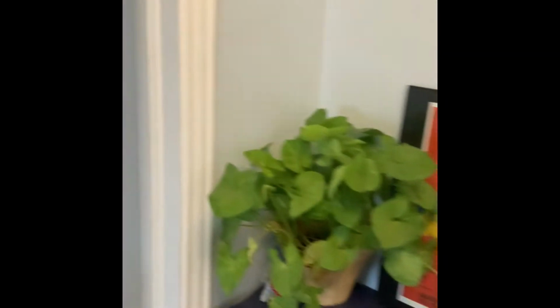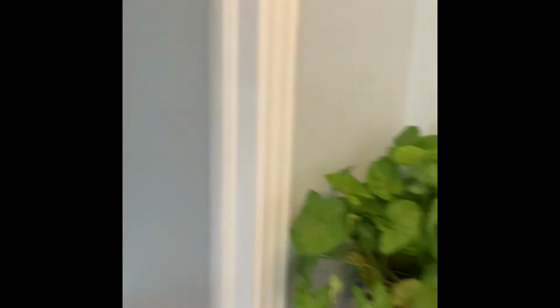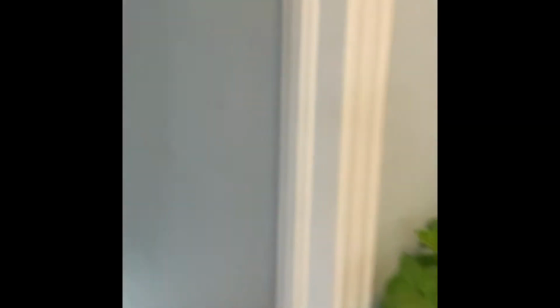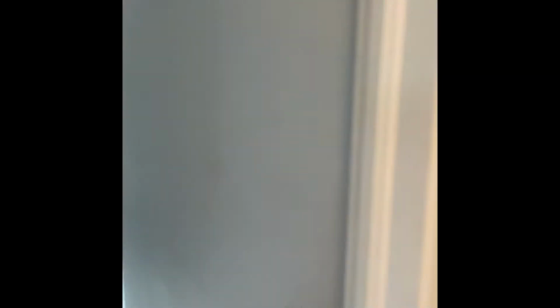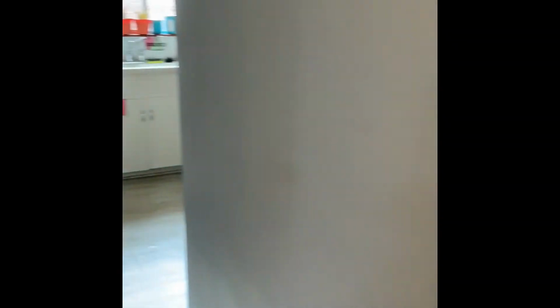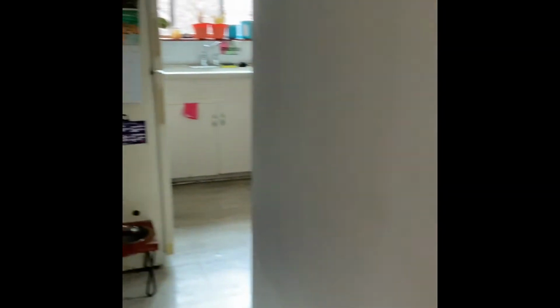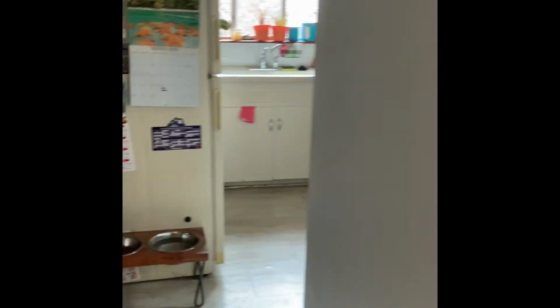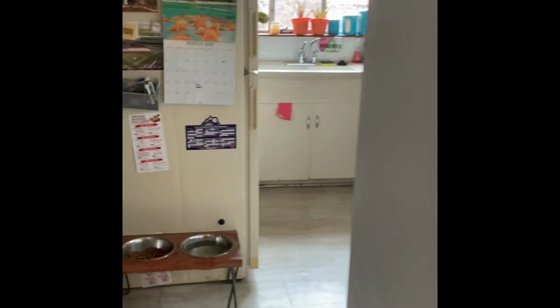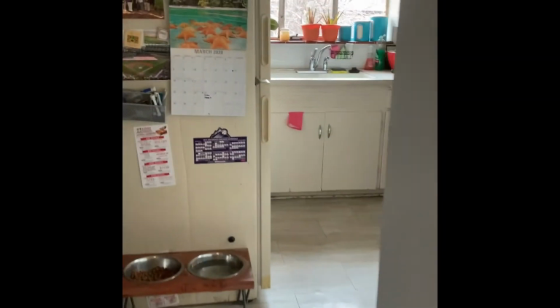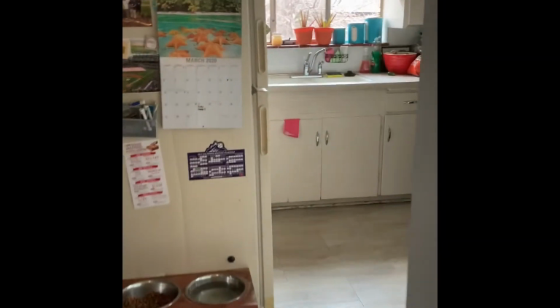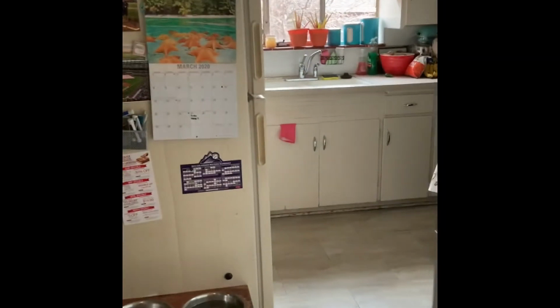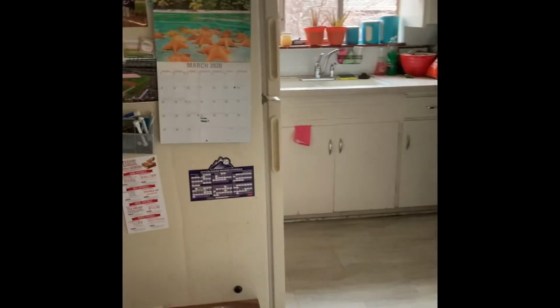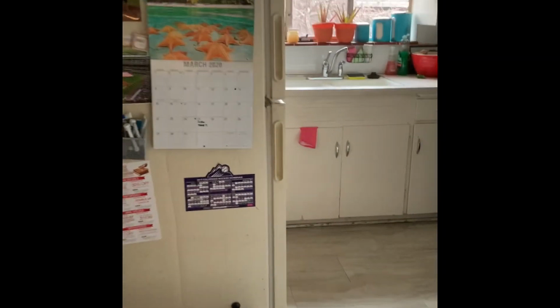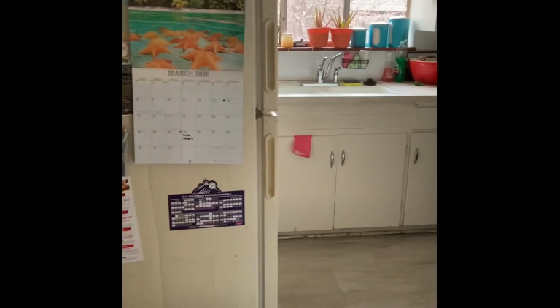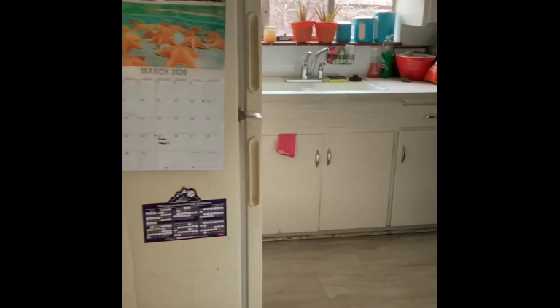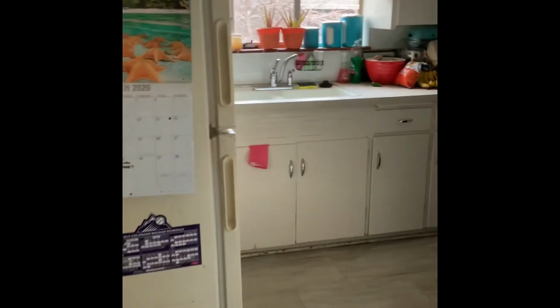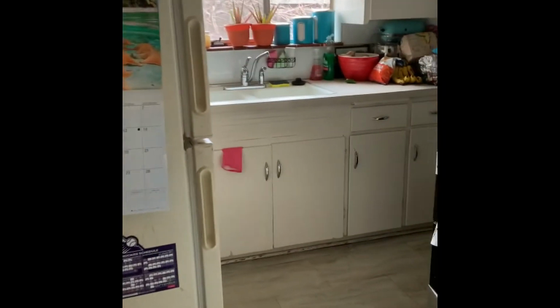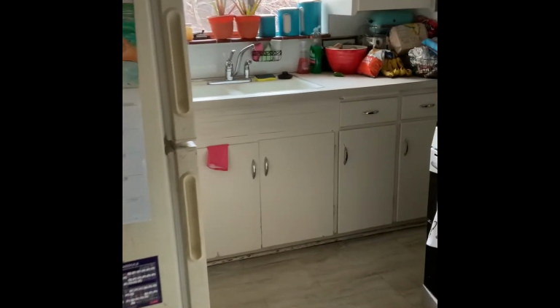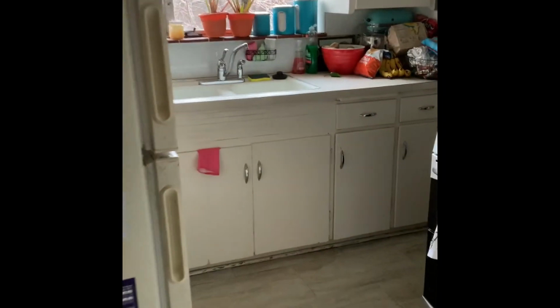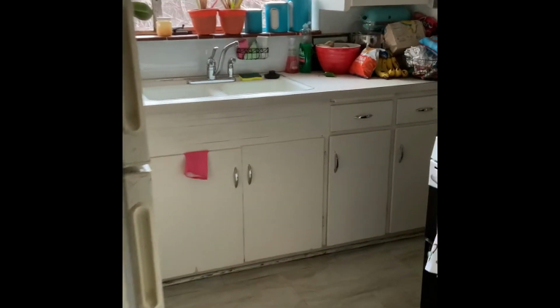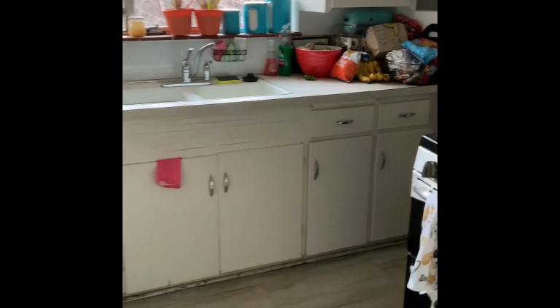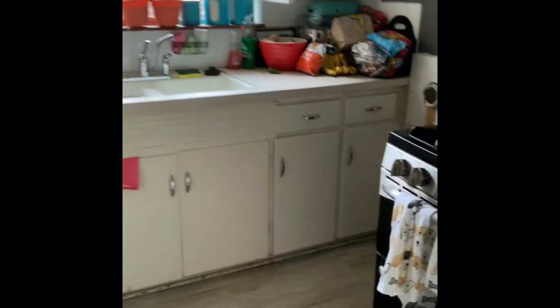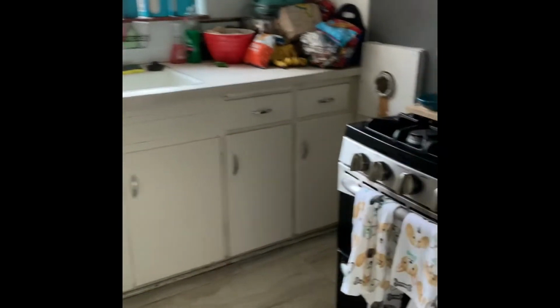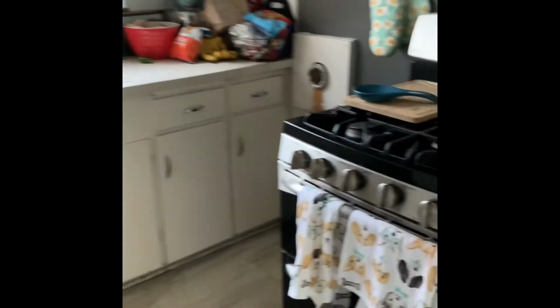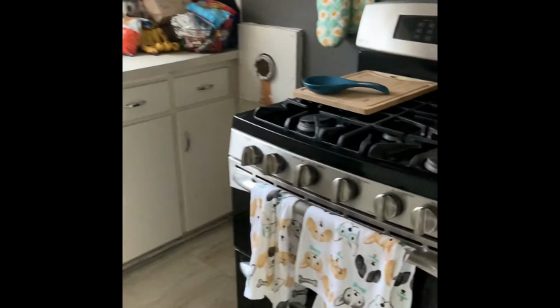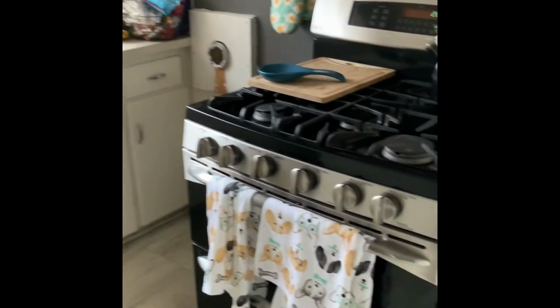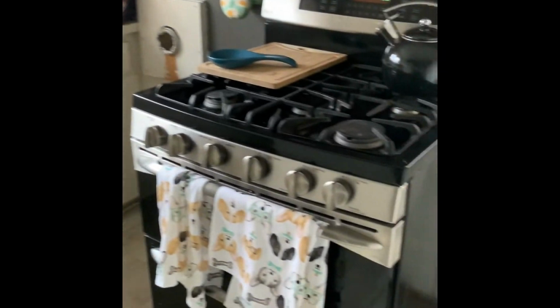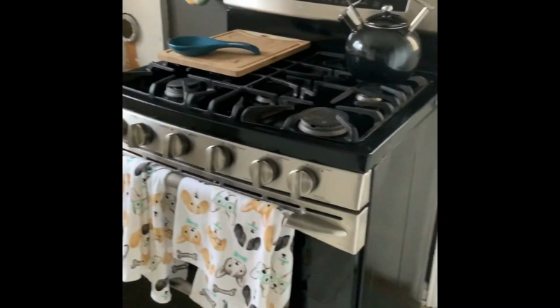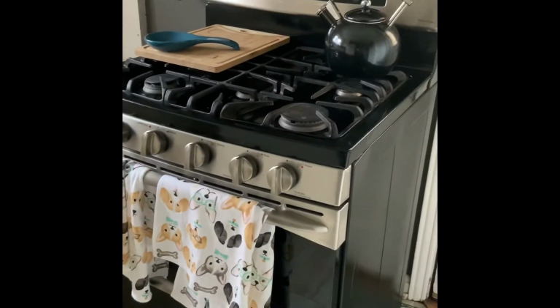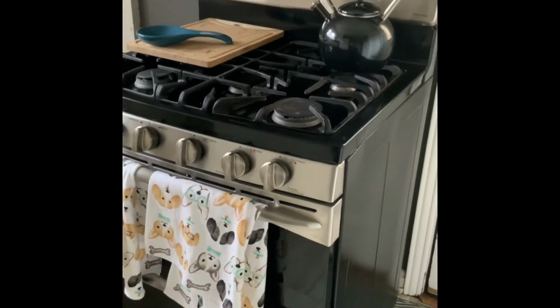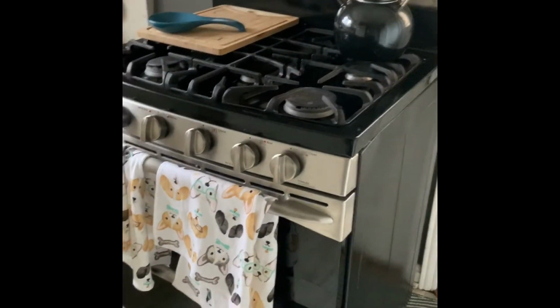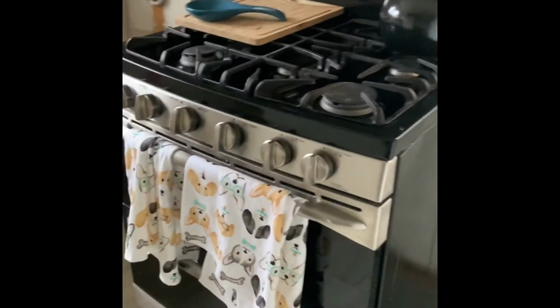There's my favorite spot — the art supply closet. Now we're off to the kitchen. It's small but it gets the job done. I sure love cooking.